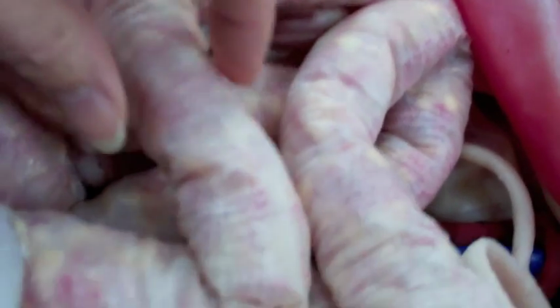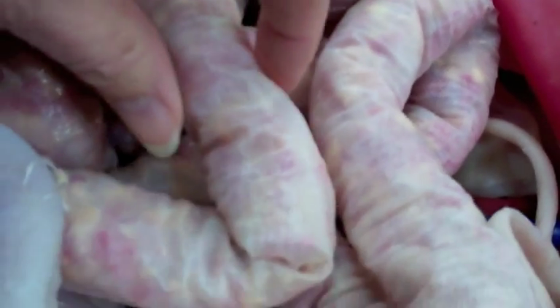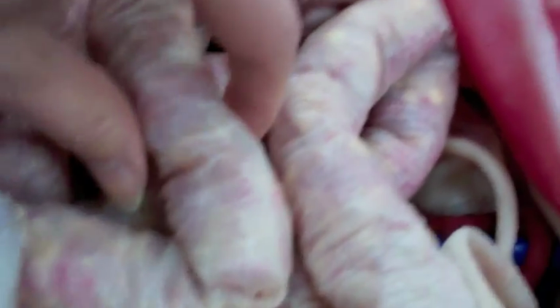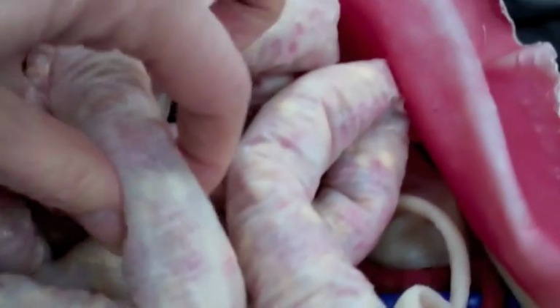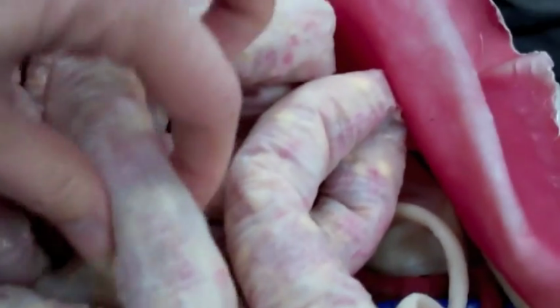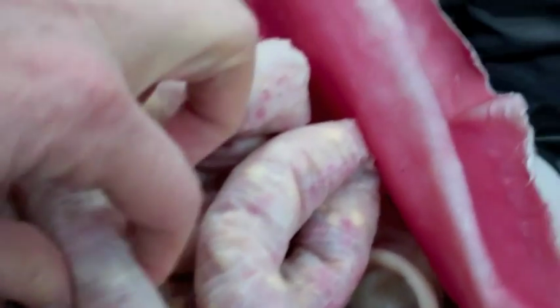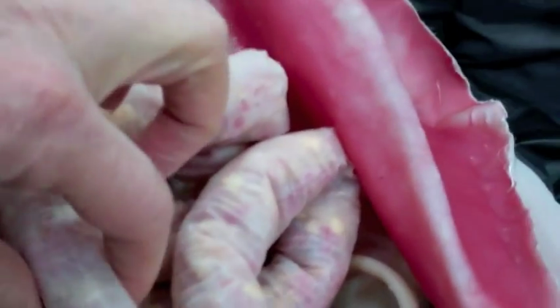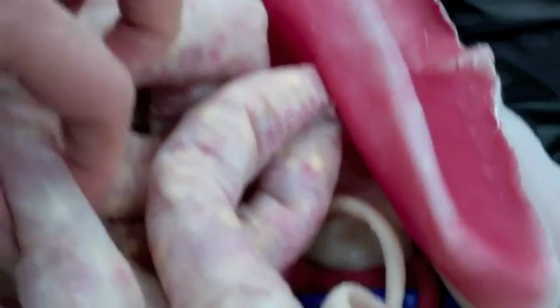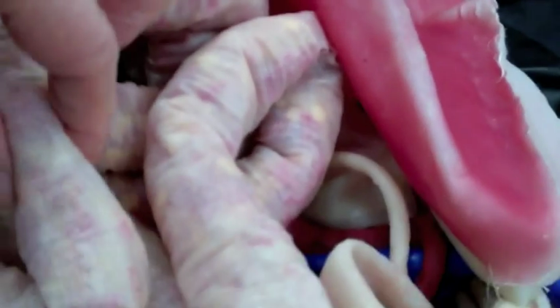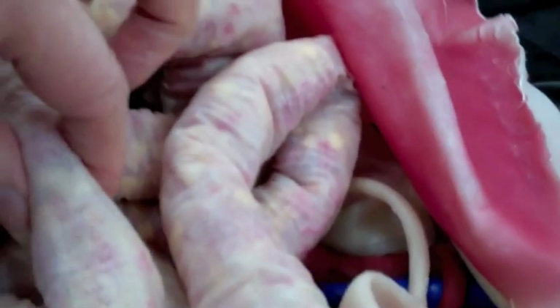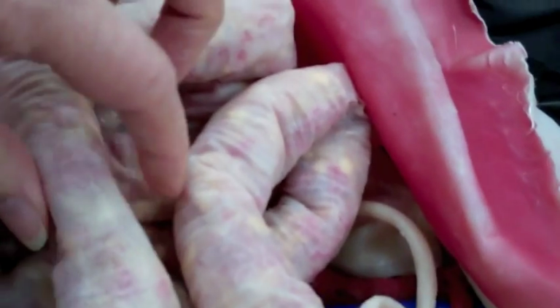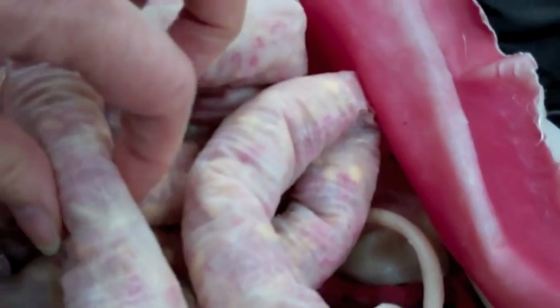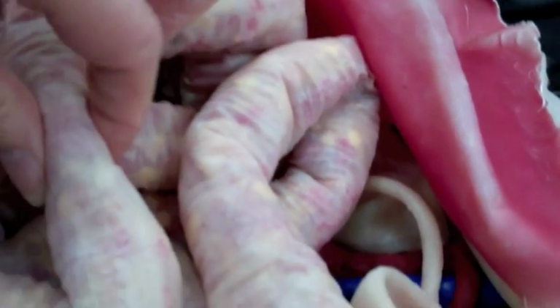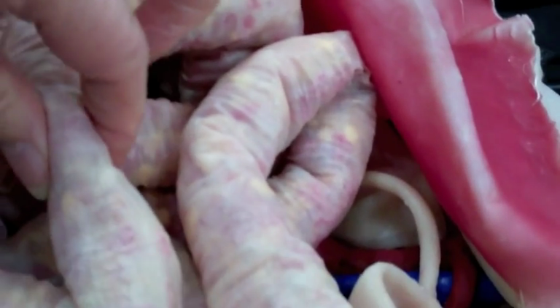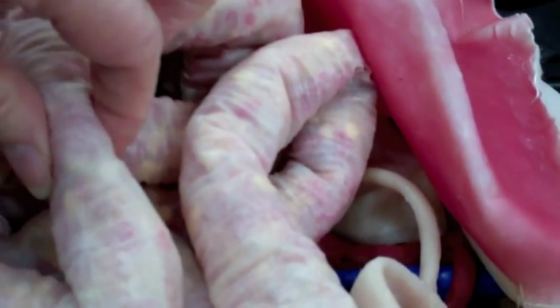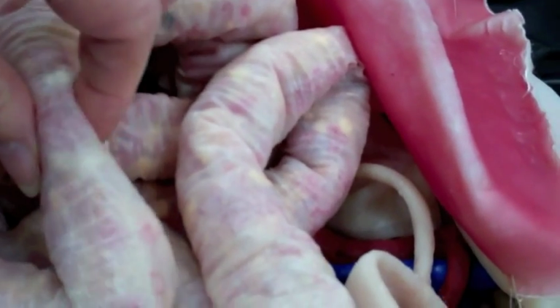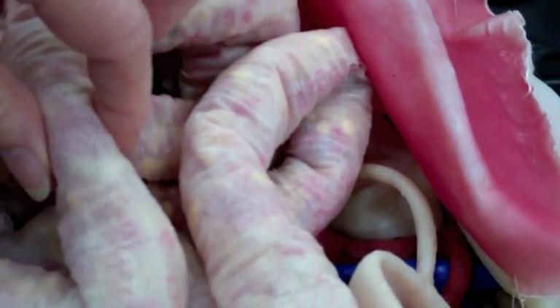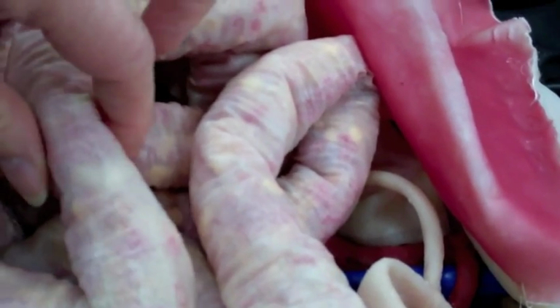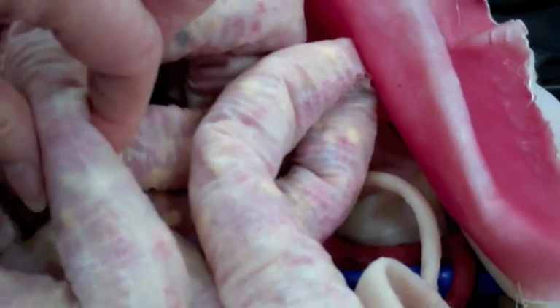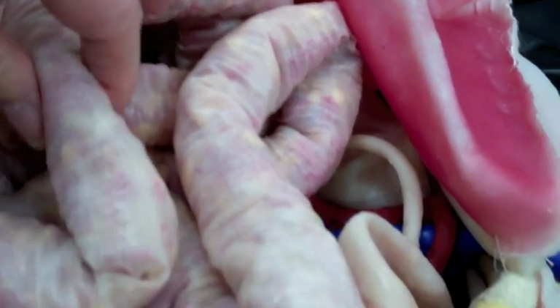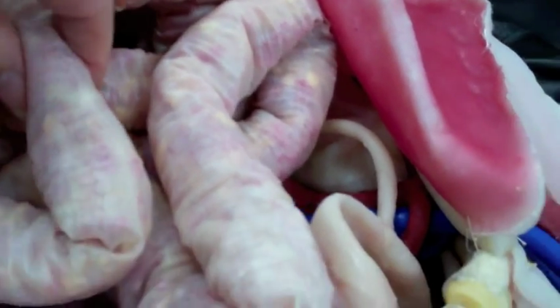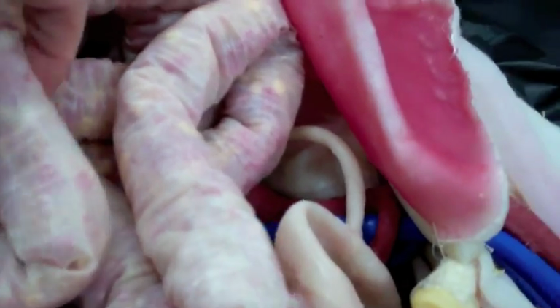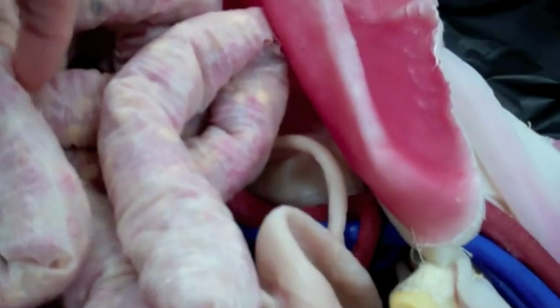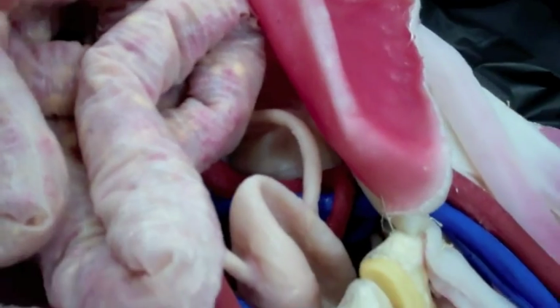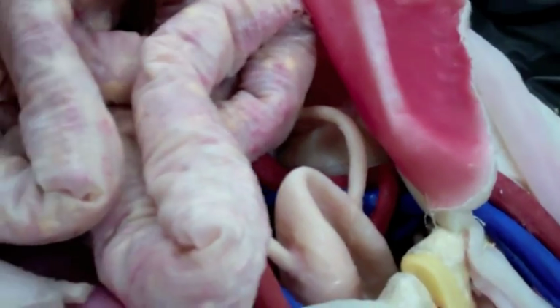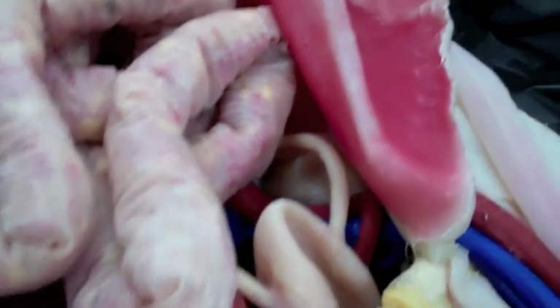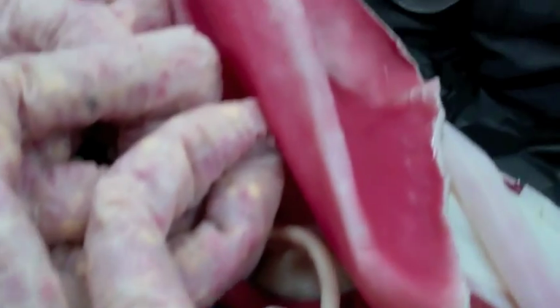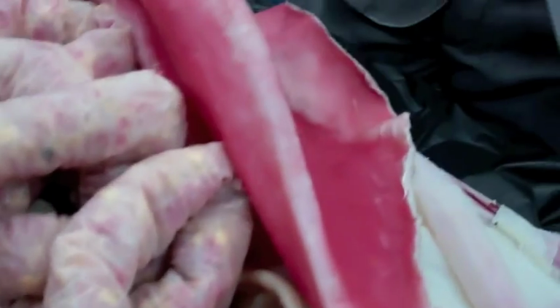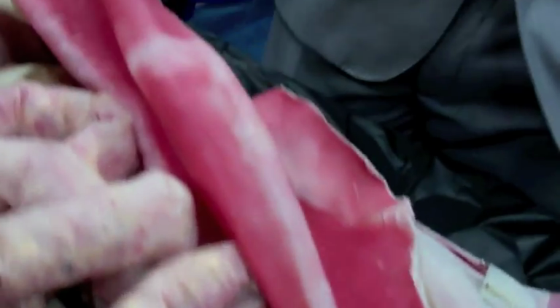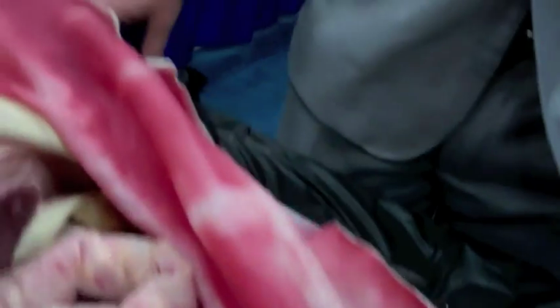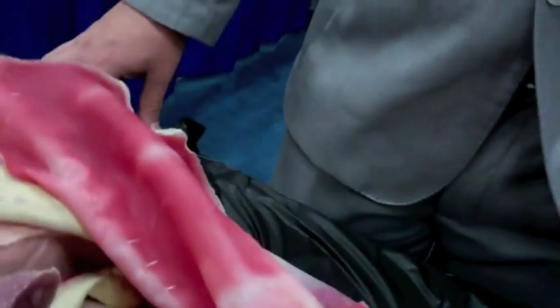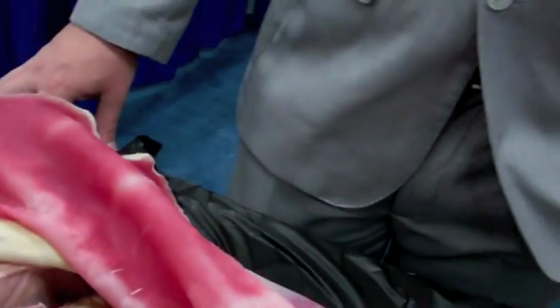Those are the intestines. Yep, the small intestines. There's something in there. Fake food.